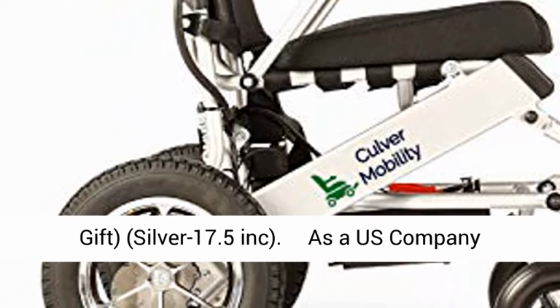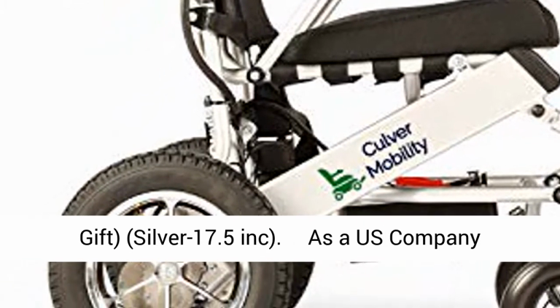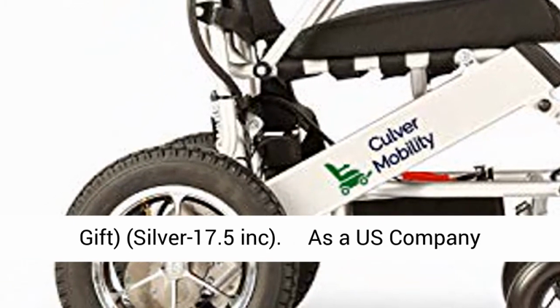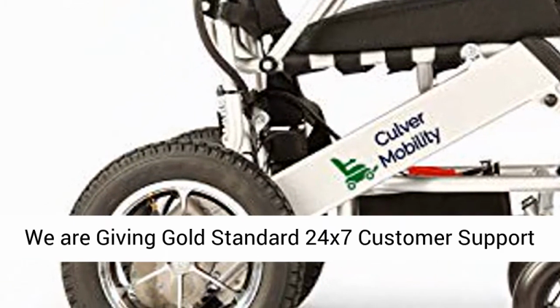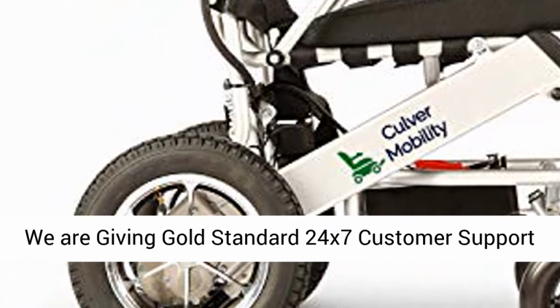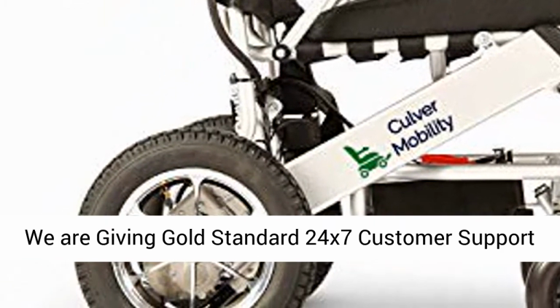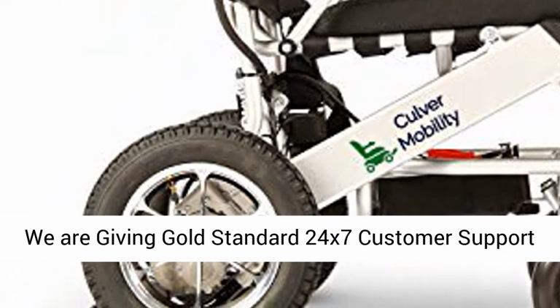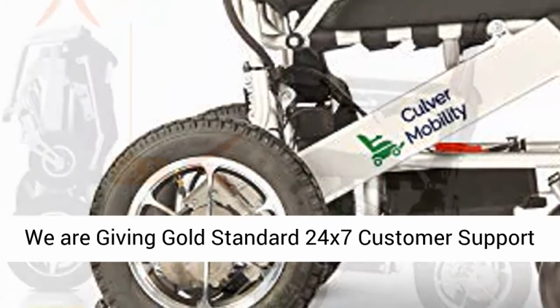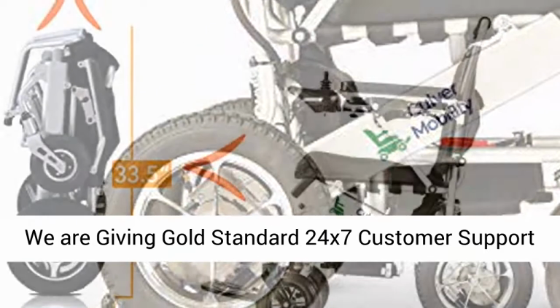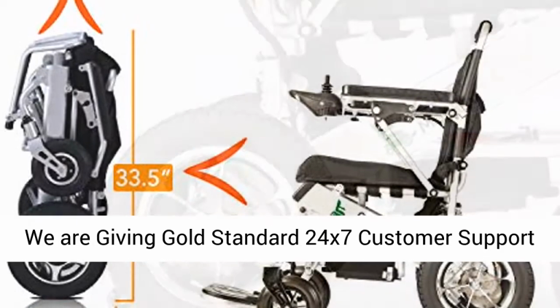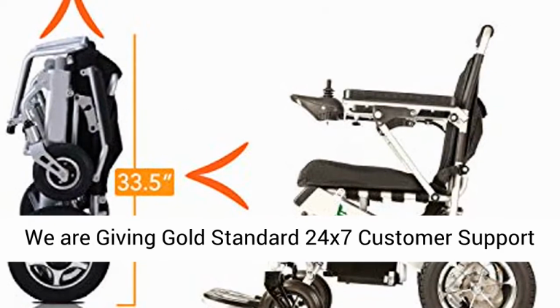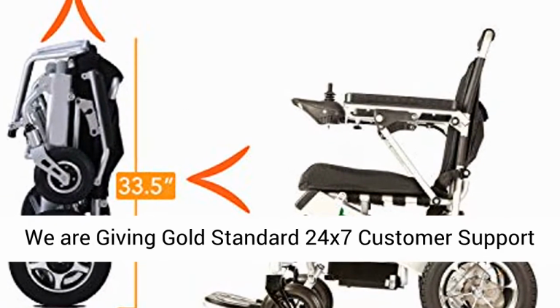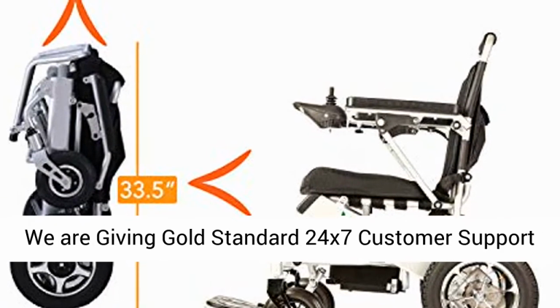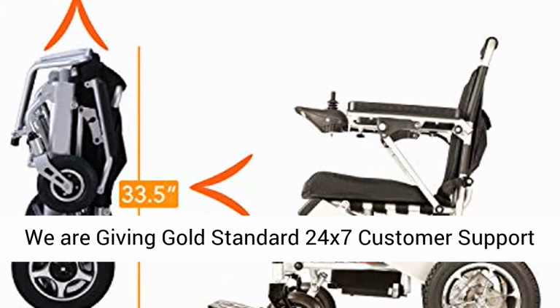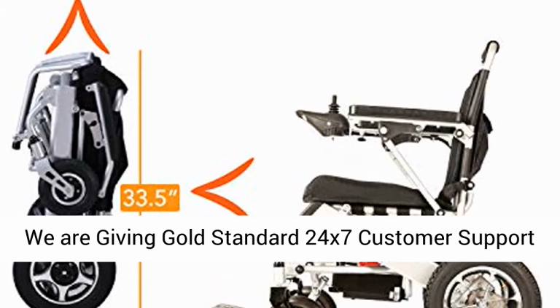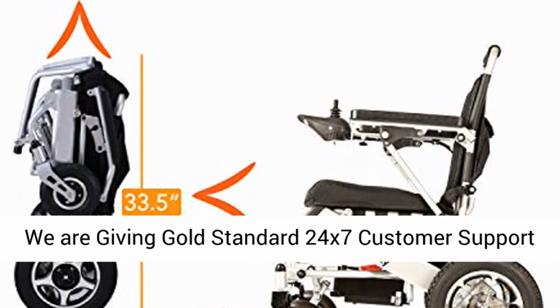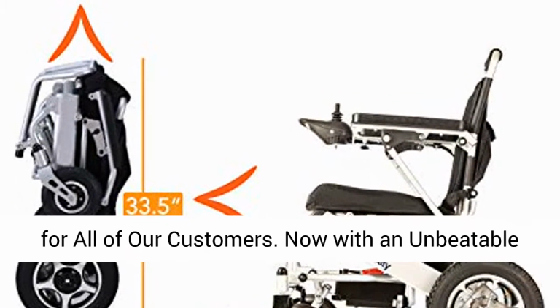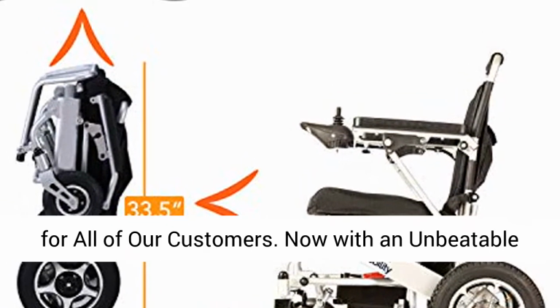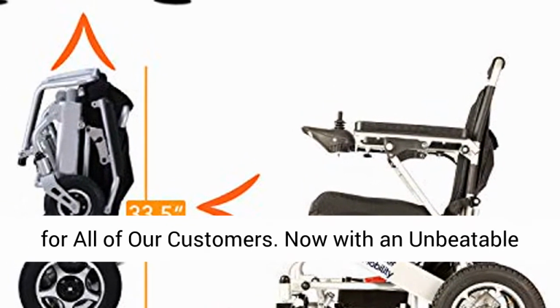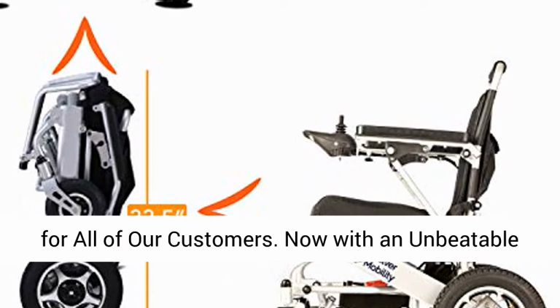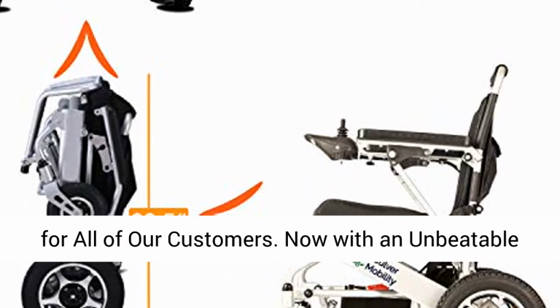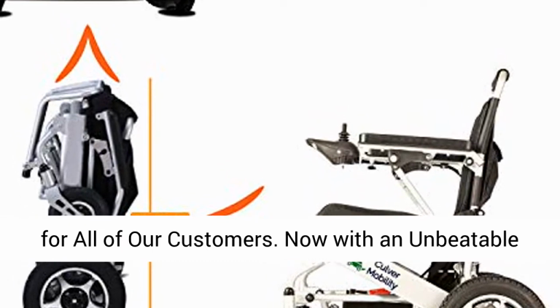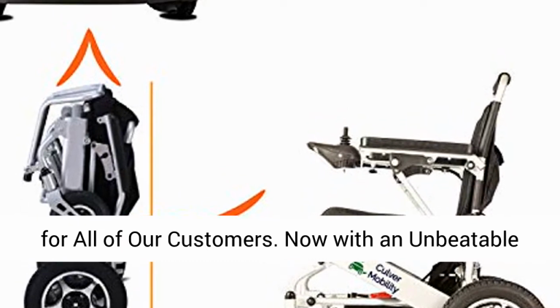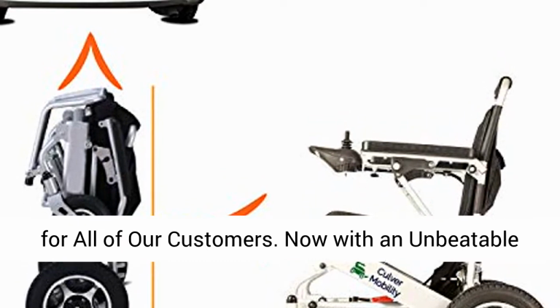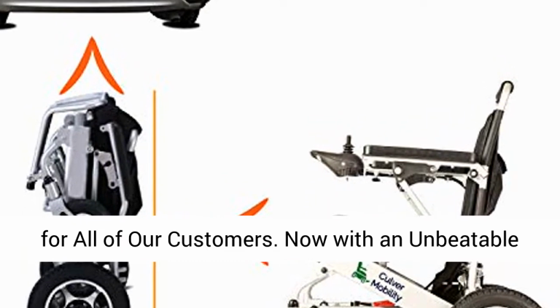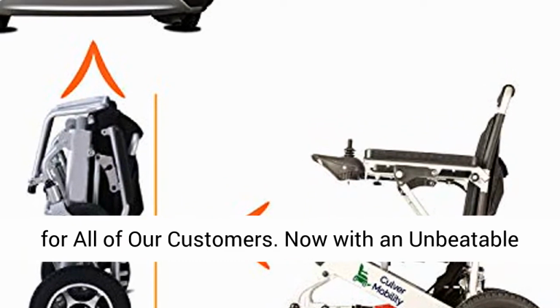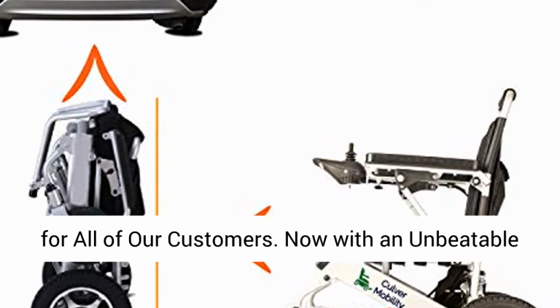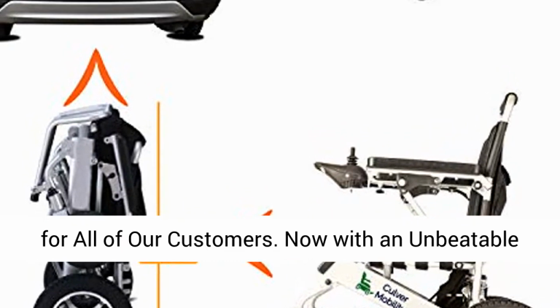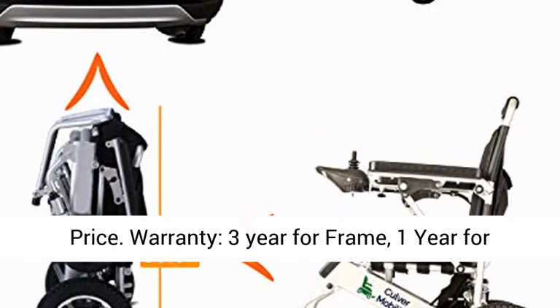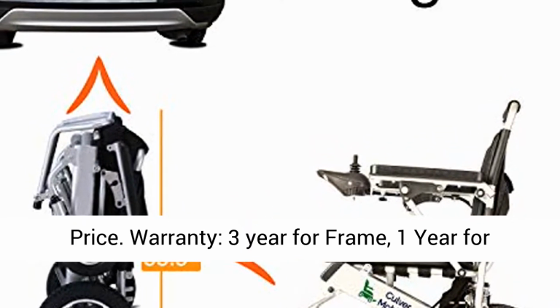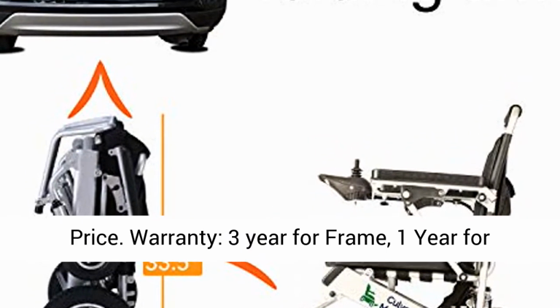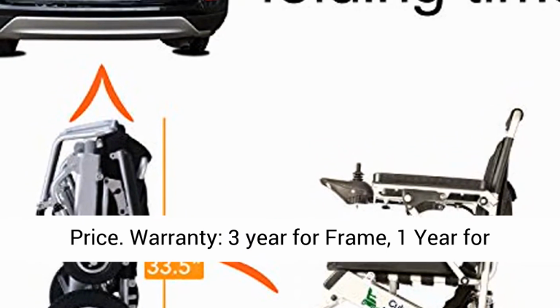As a U.S. company, we are giving gold standard 24x7 customer support for all of our customers — now with an unbeatable price.